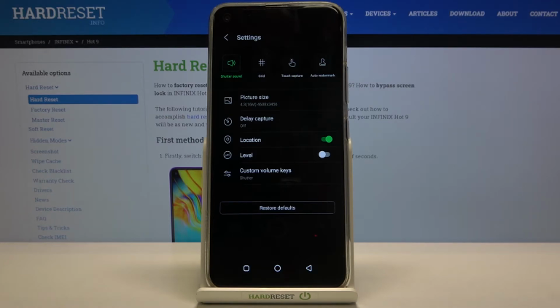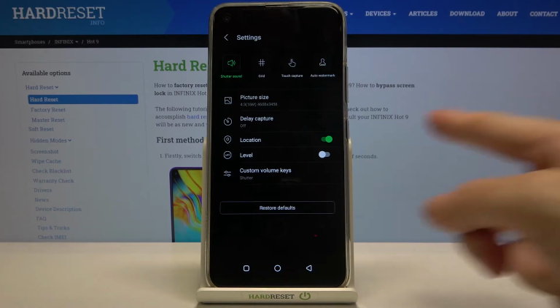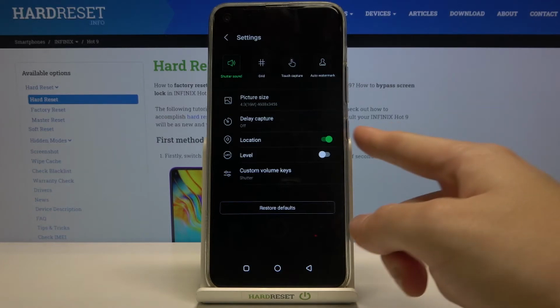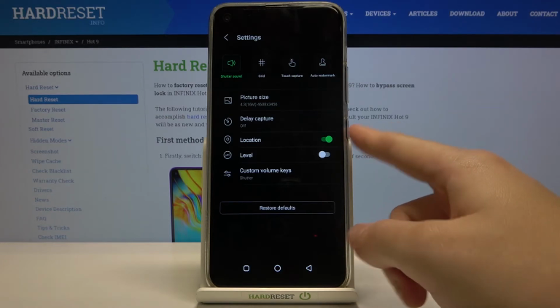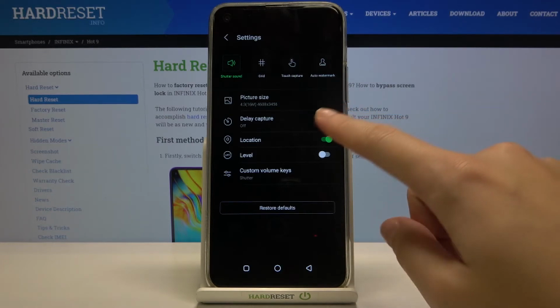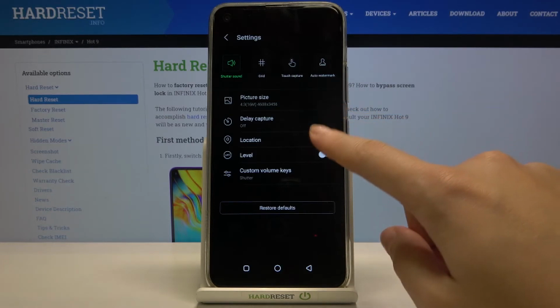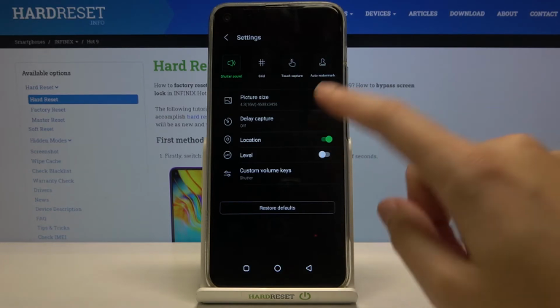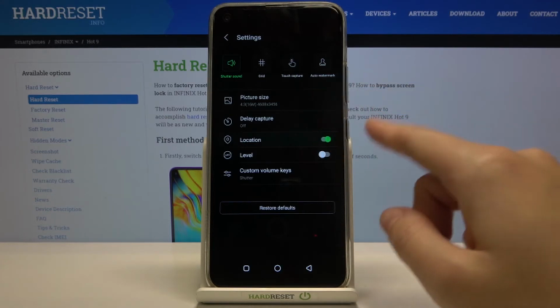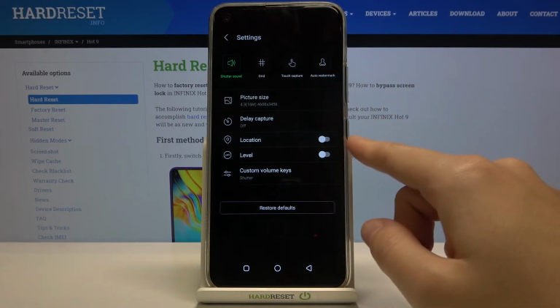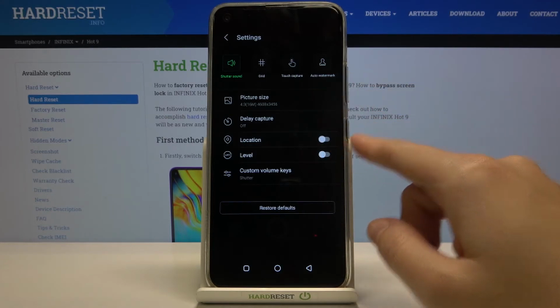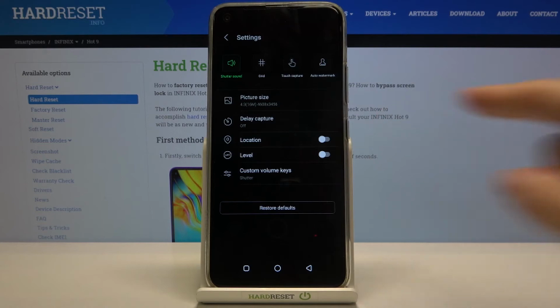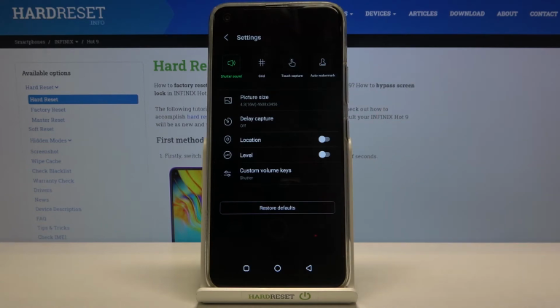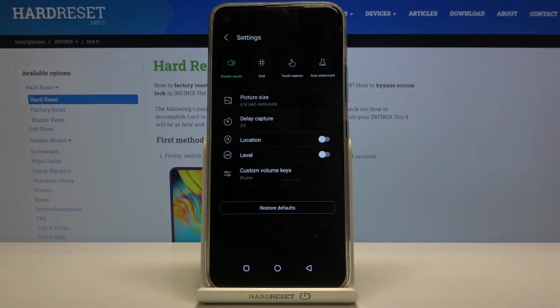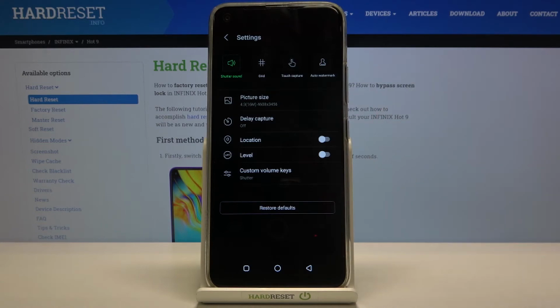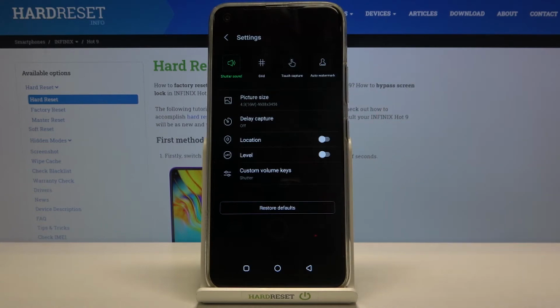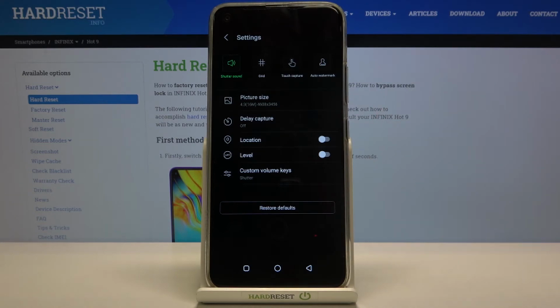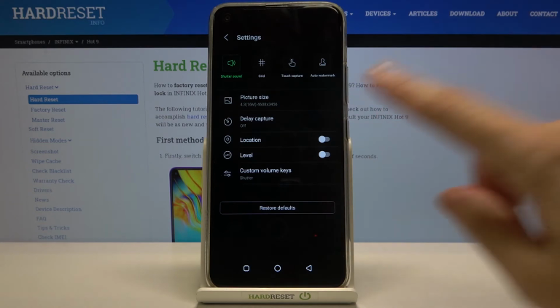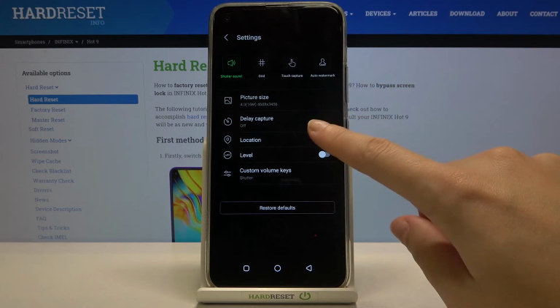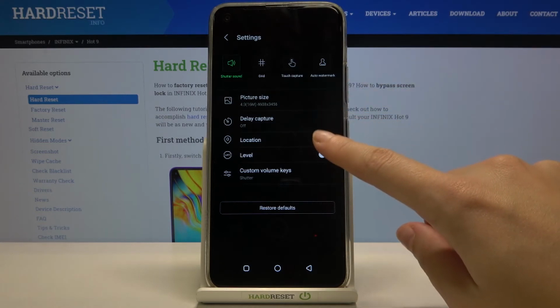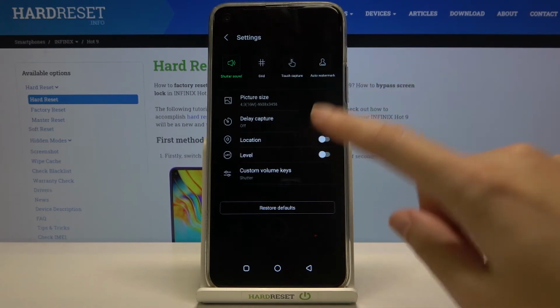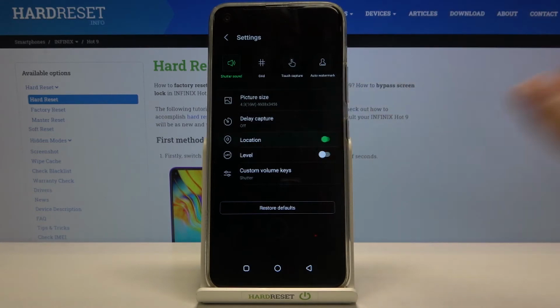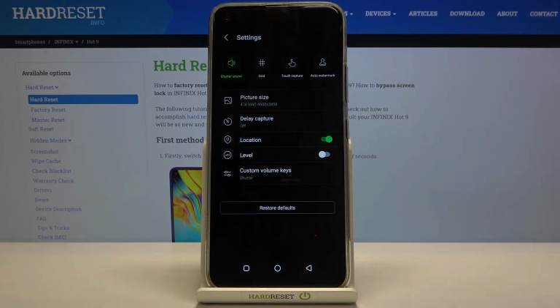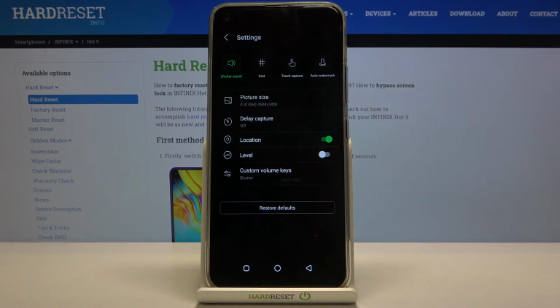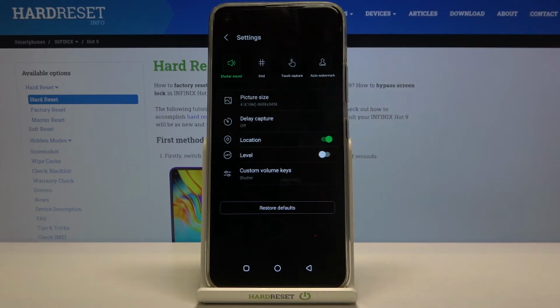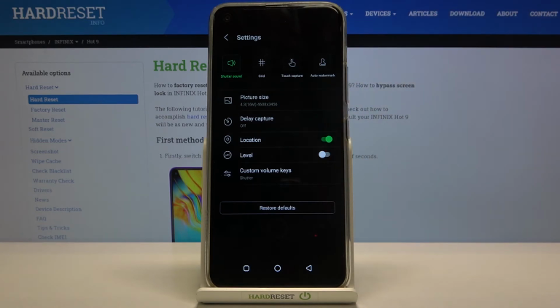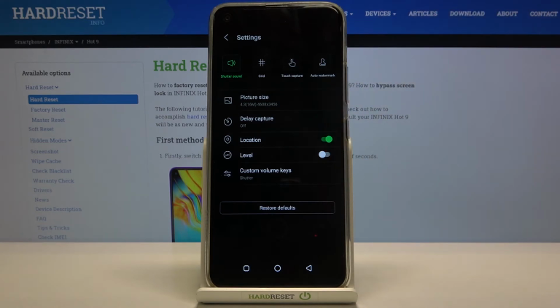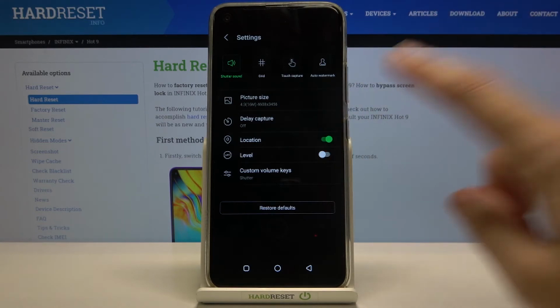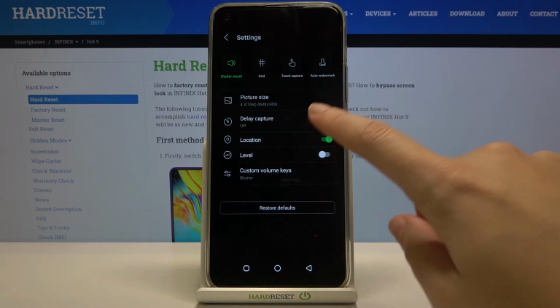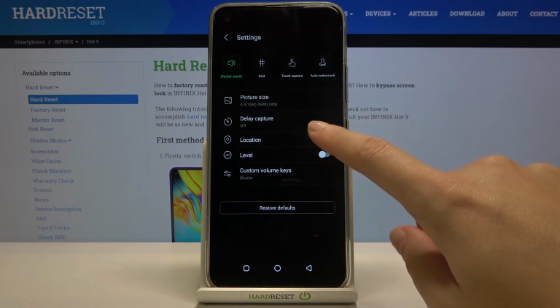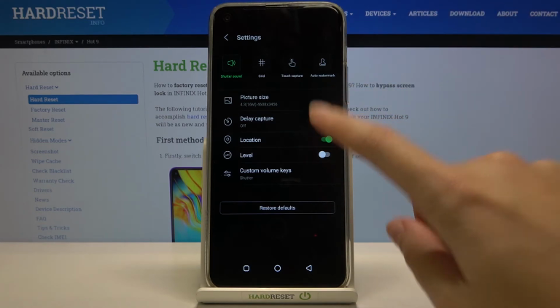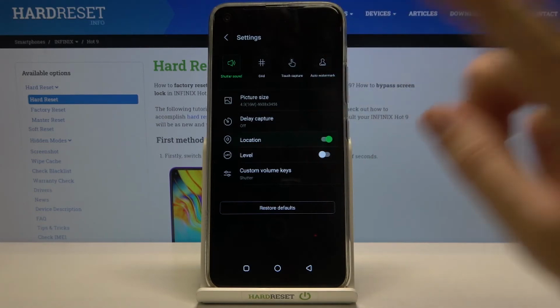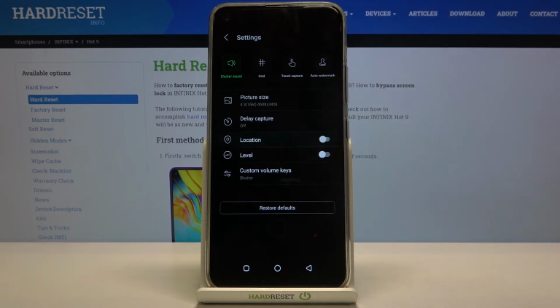By using this button we can easily turn it off and turn it on as we need.